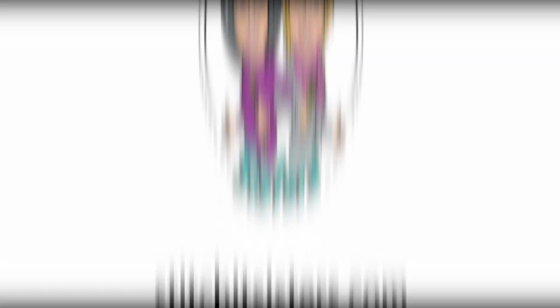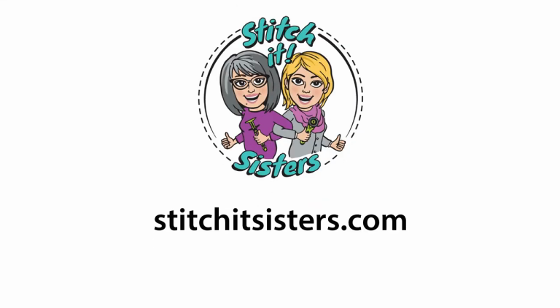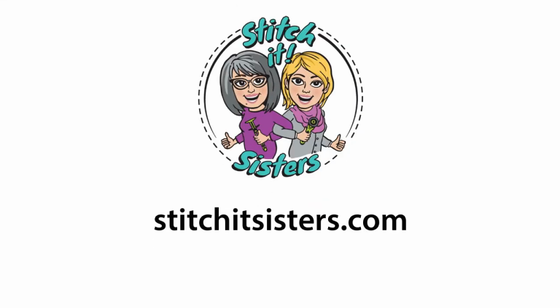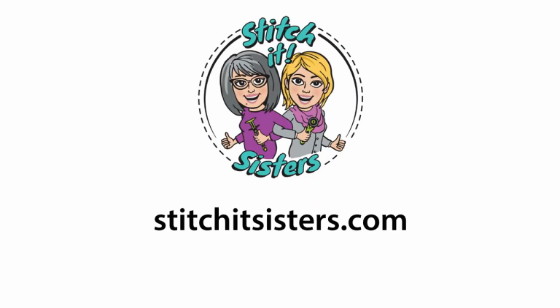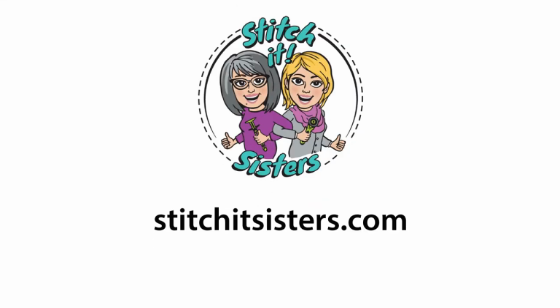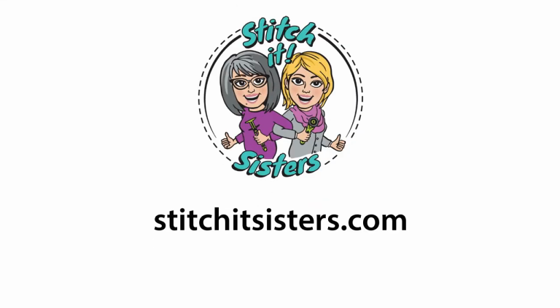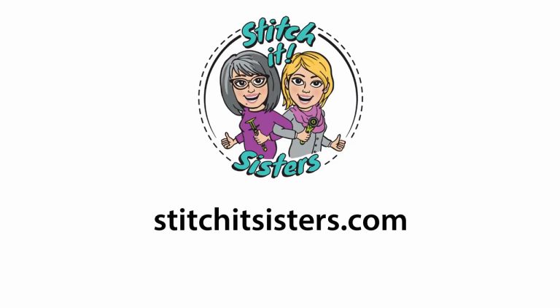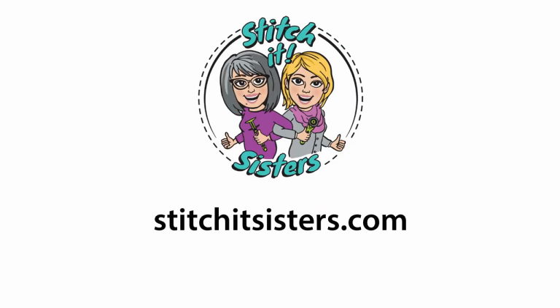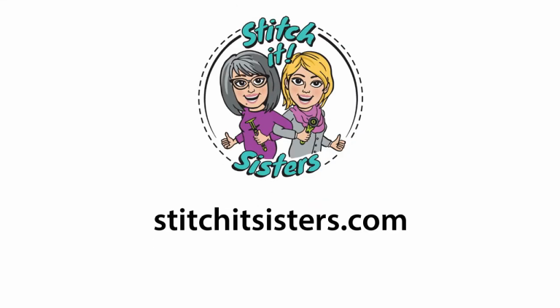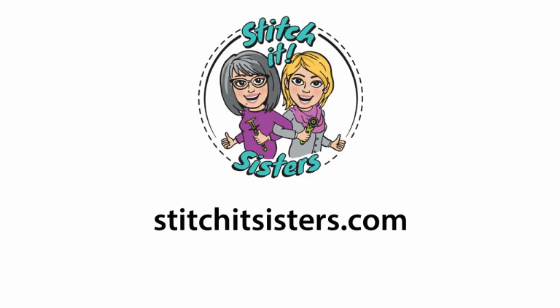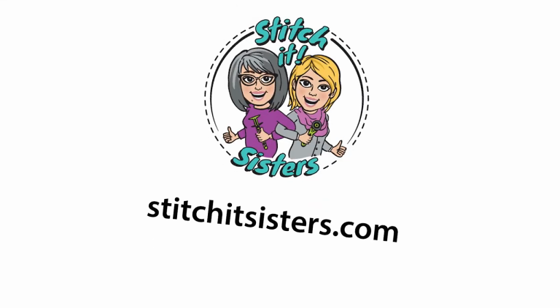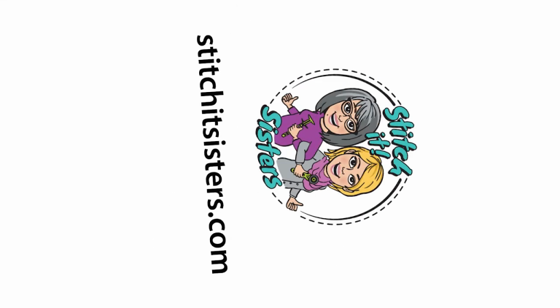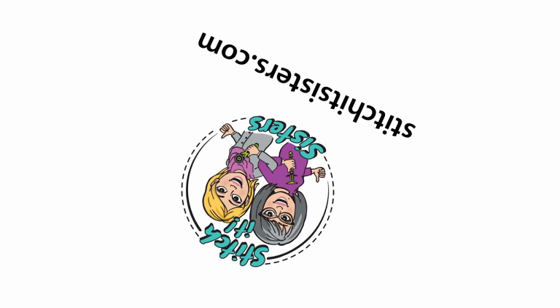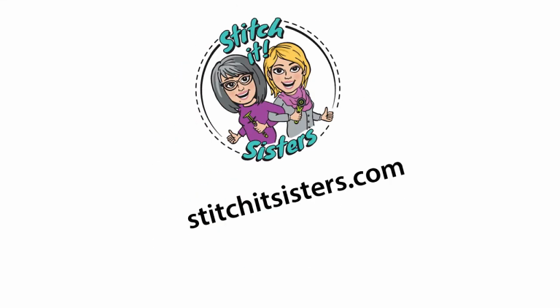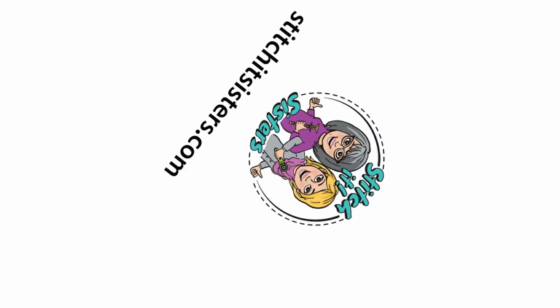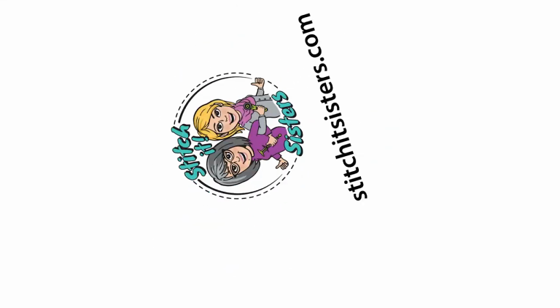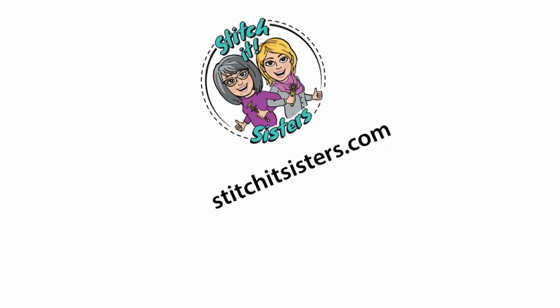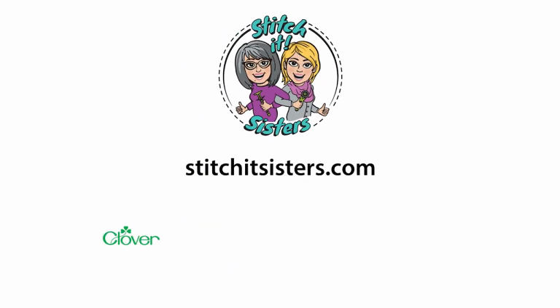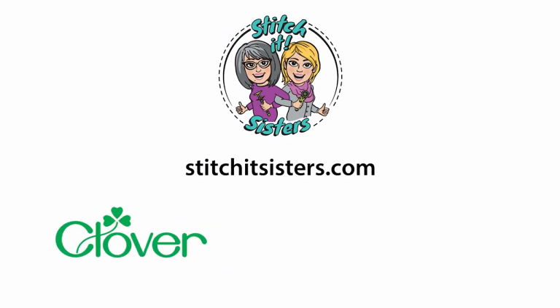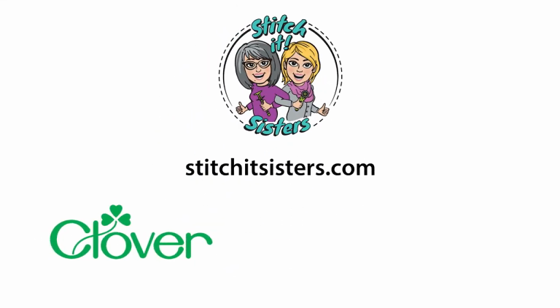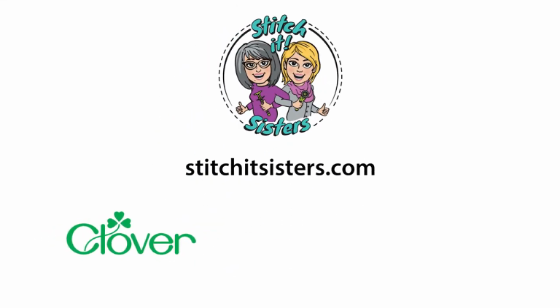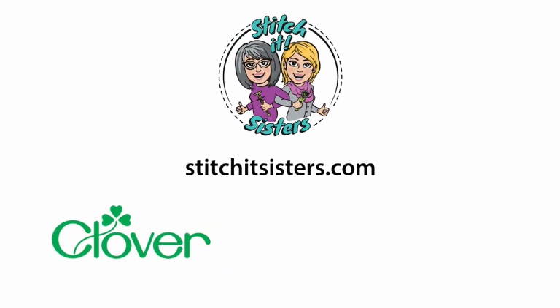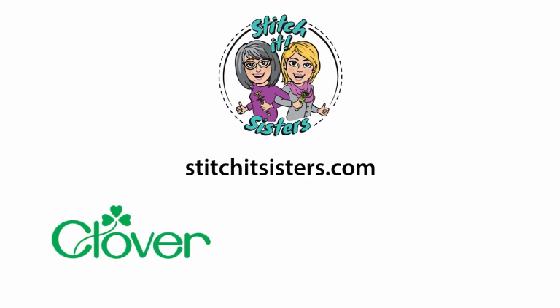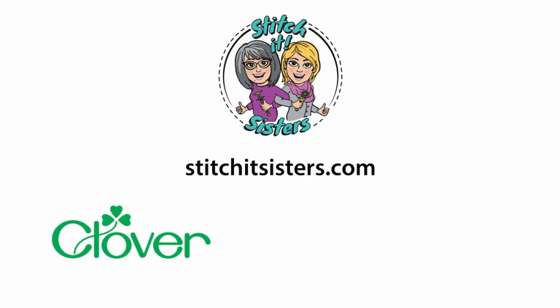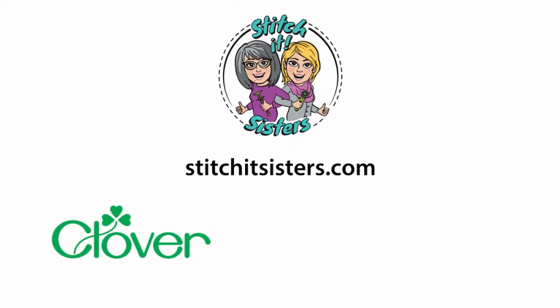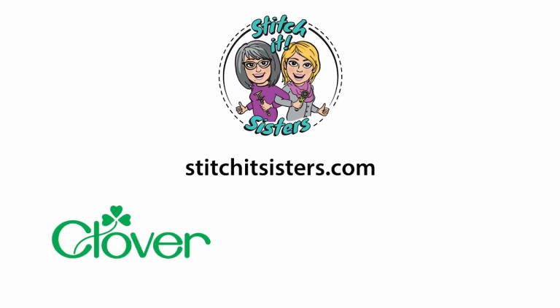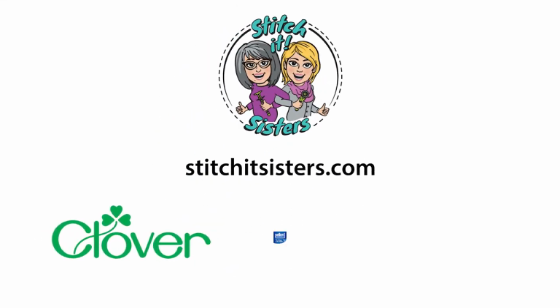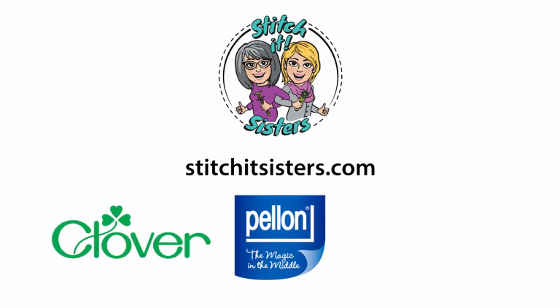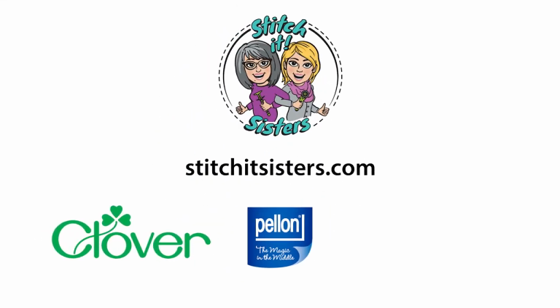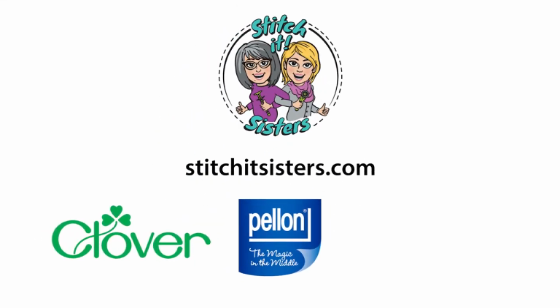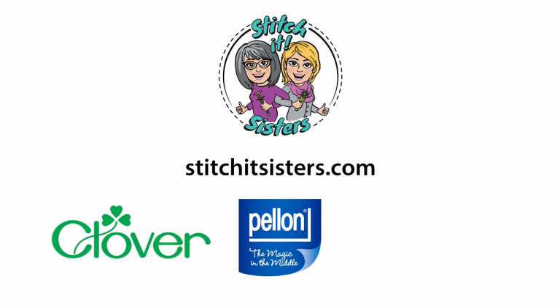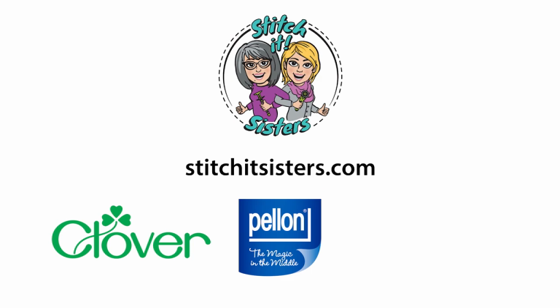Stitch It Sisters is made possible by Clover and Pellon.